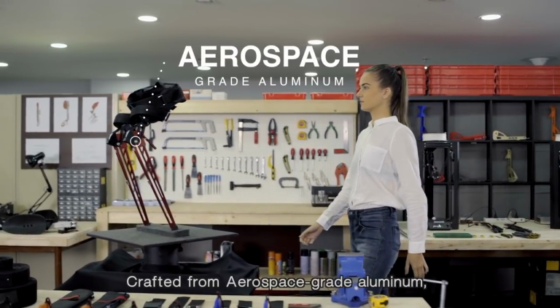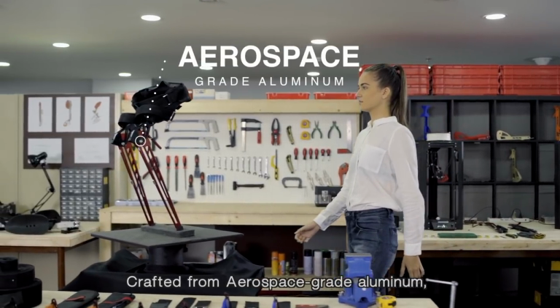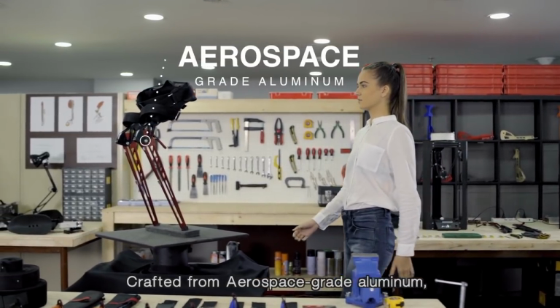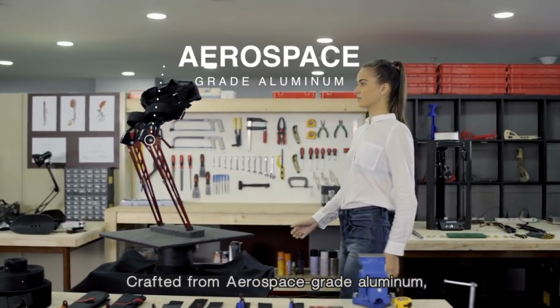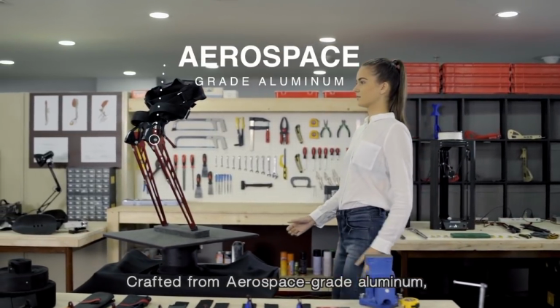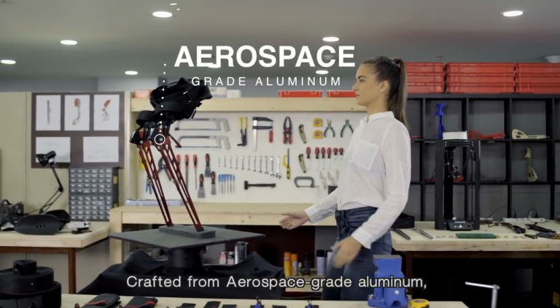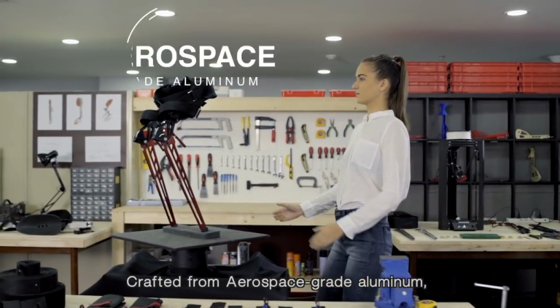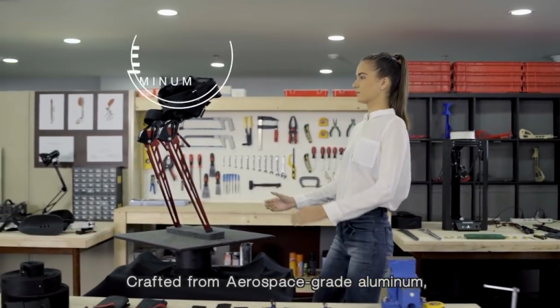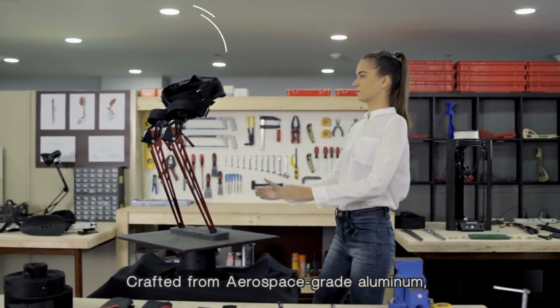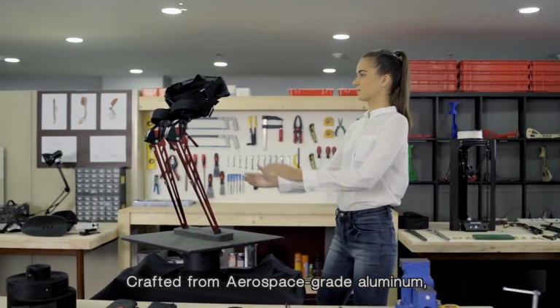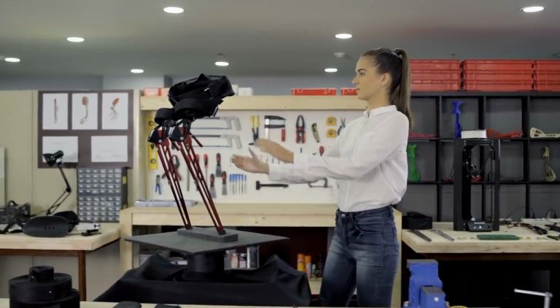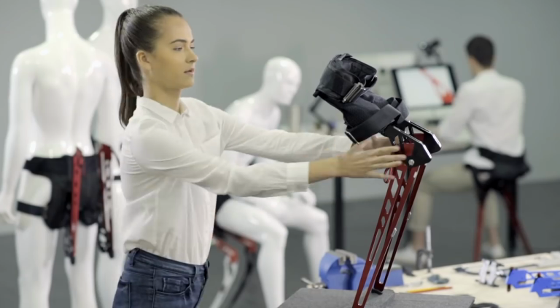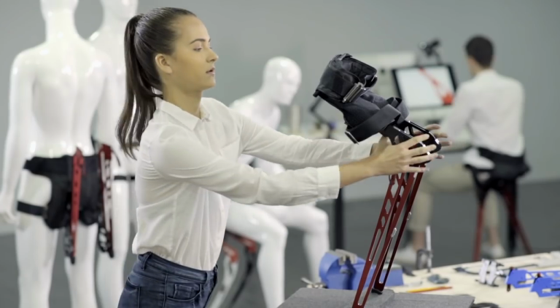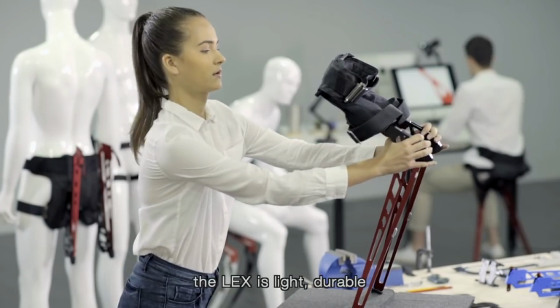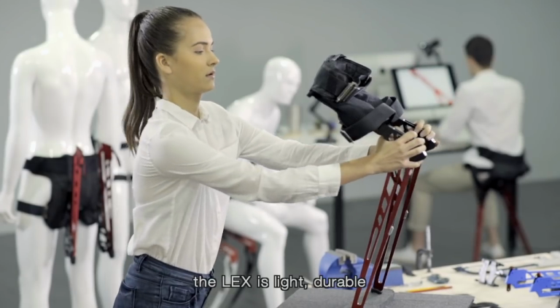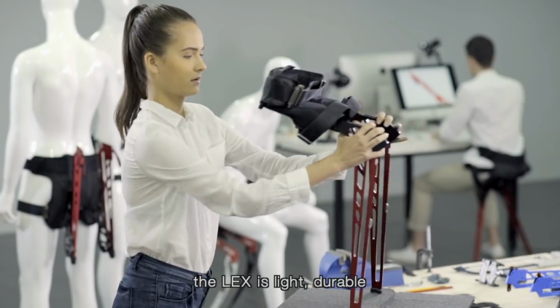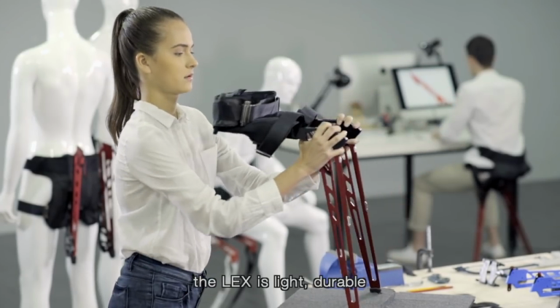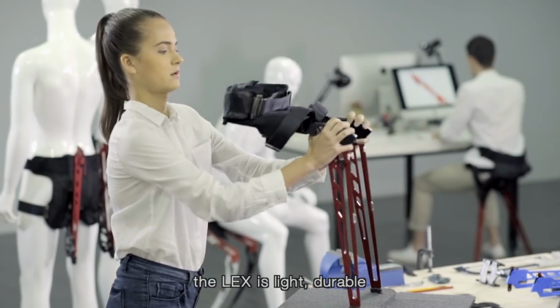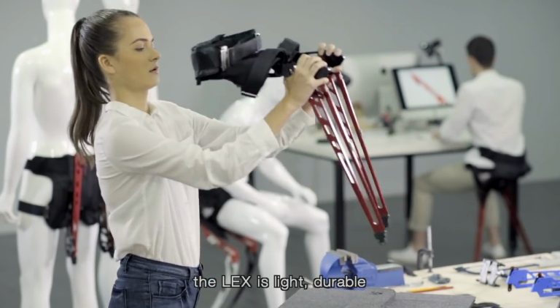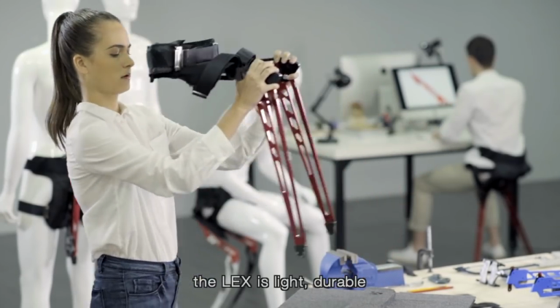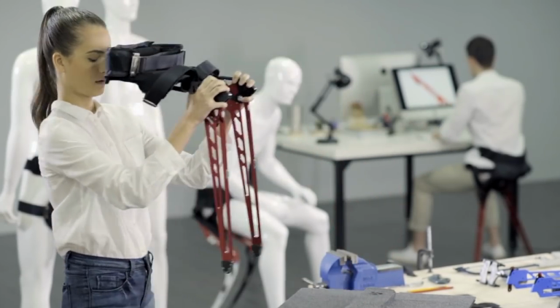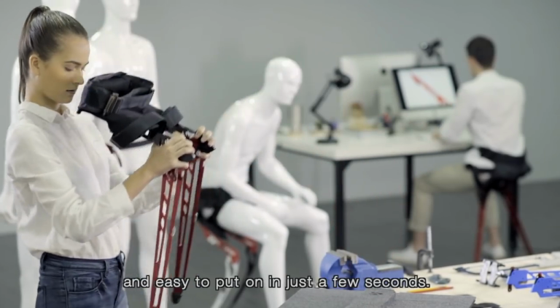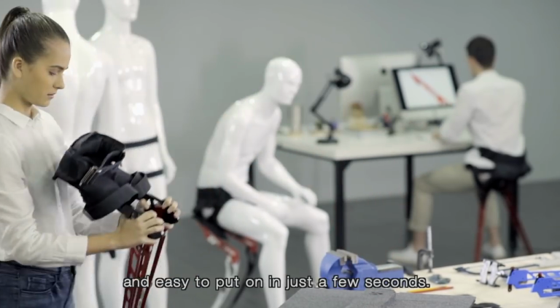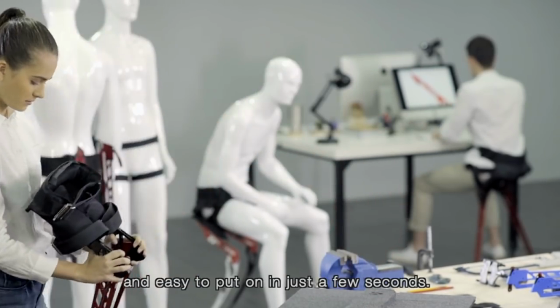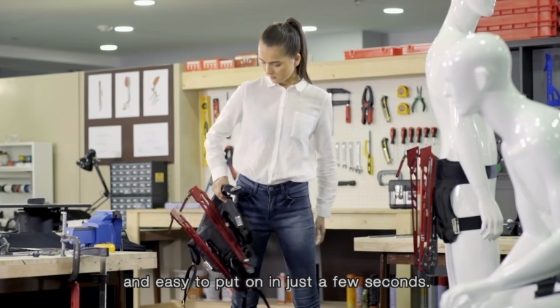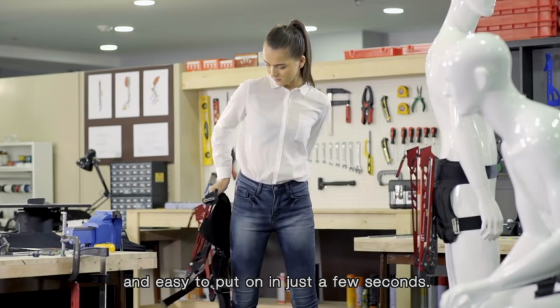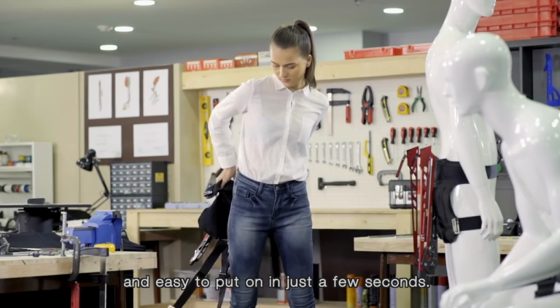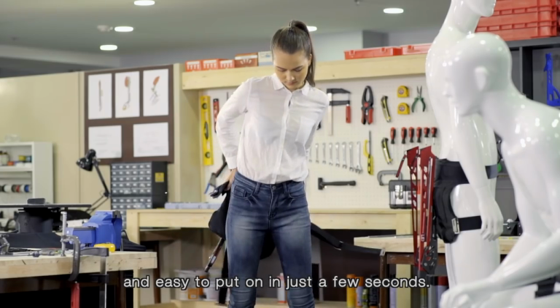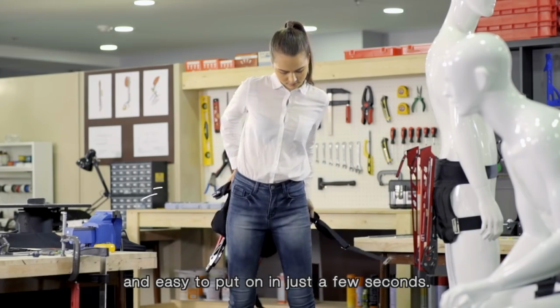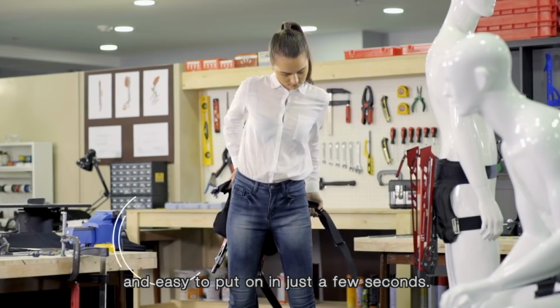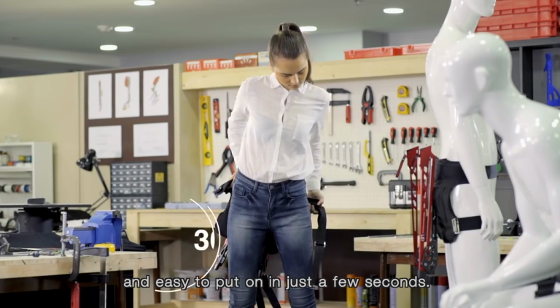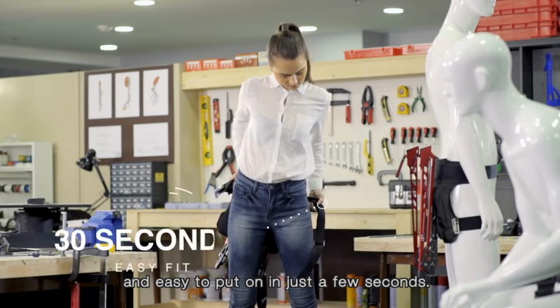Crafted from aerospace grade aluminium, the LEX is light, durable and easy to put on in just a few seconds.